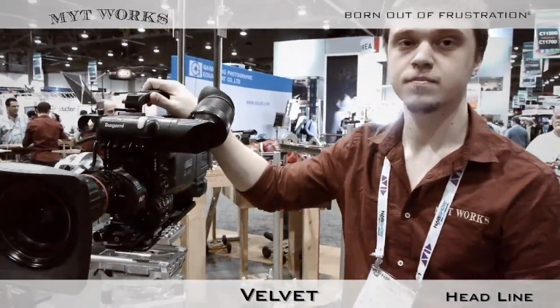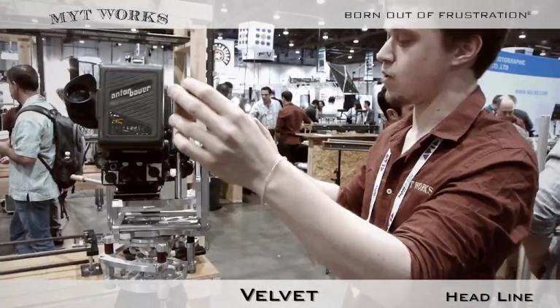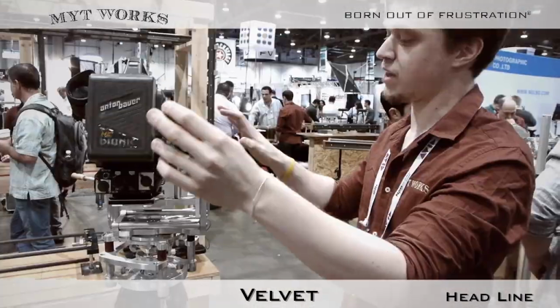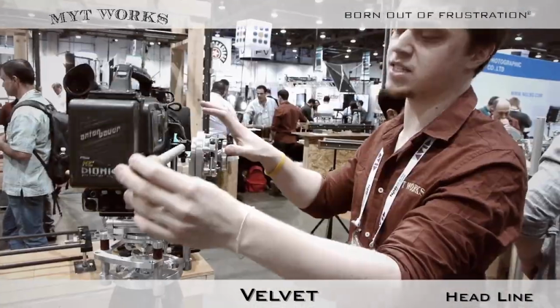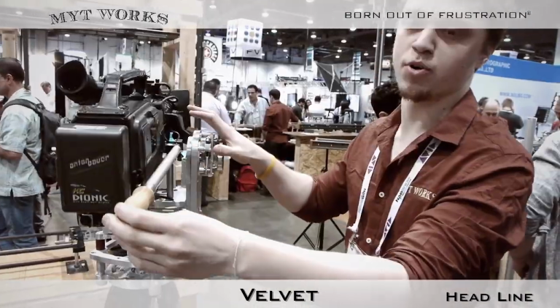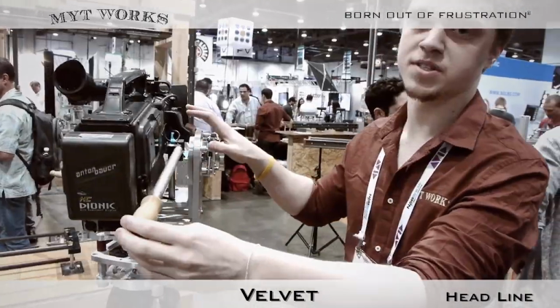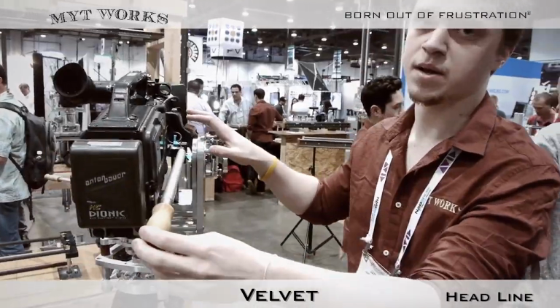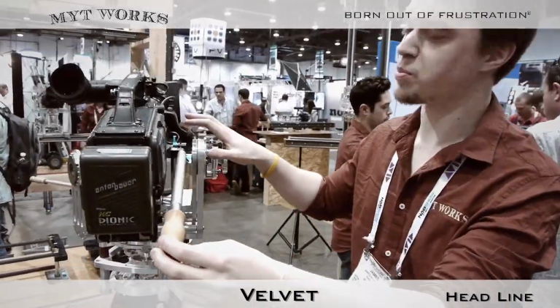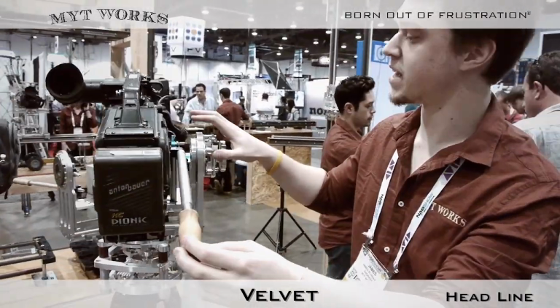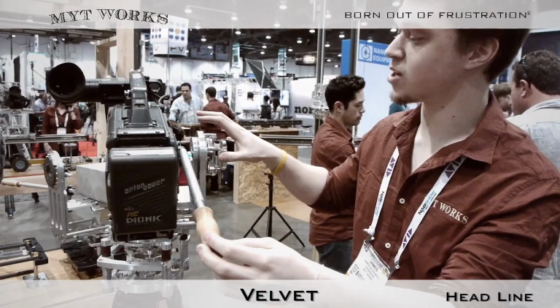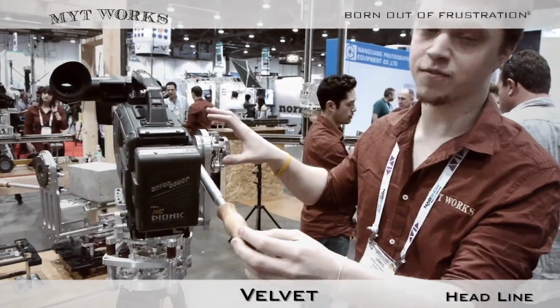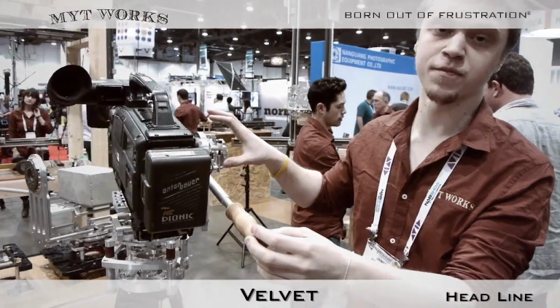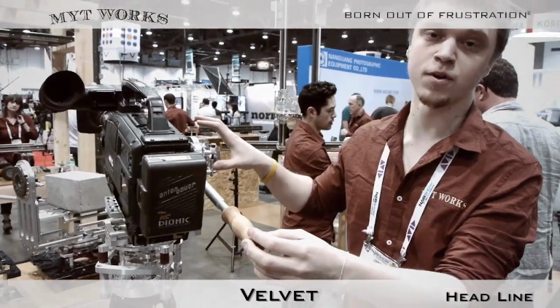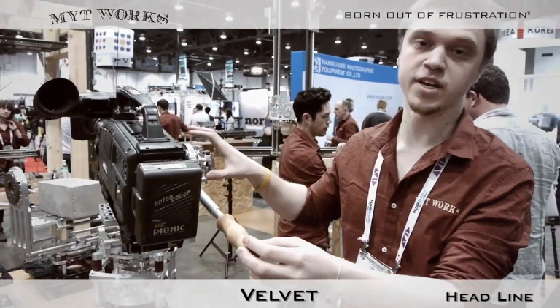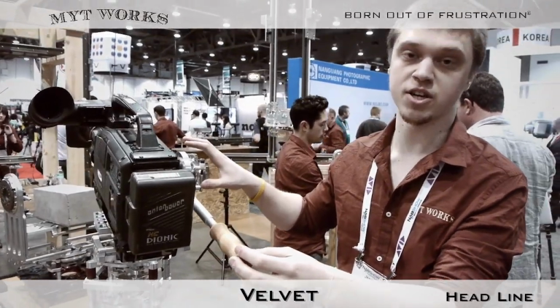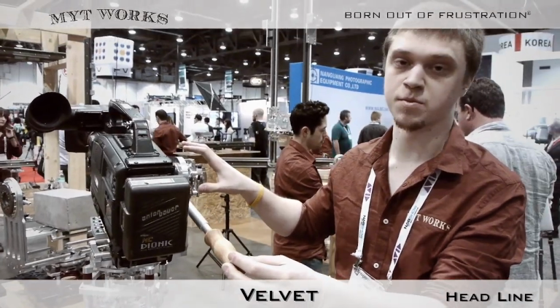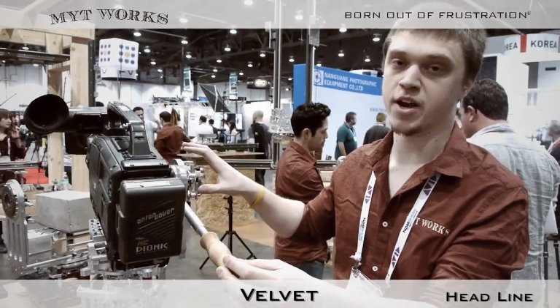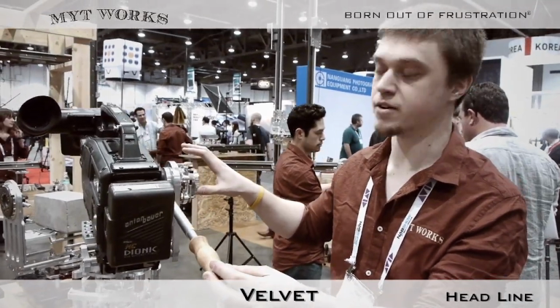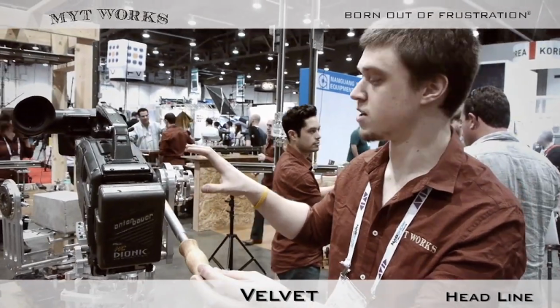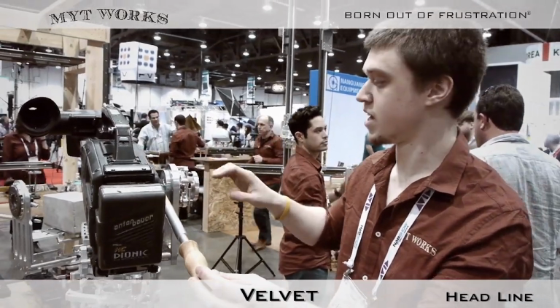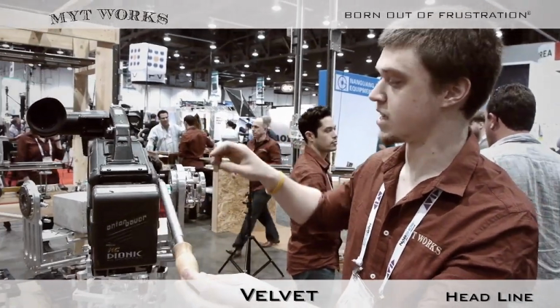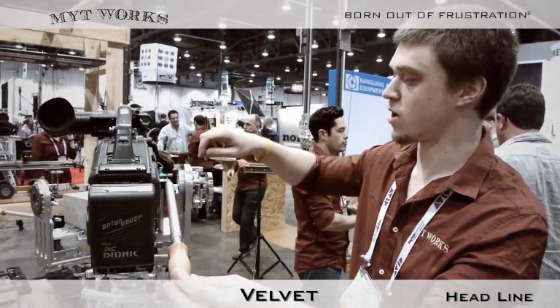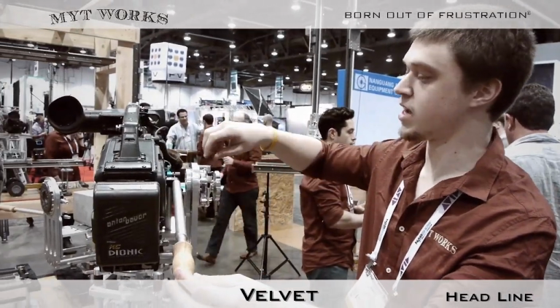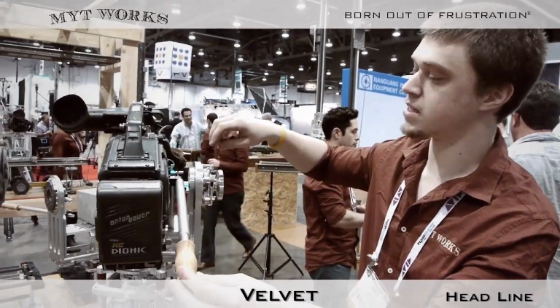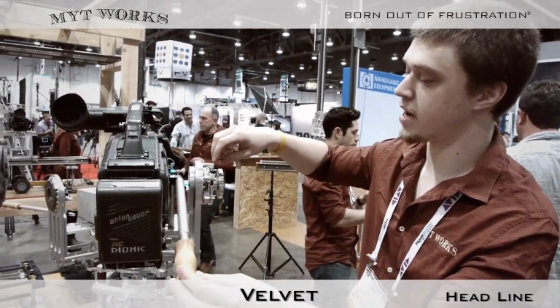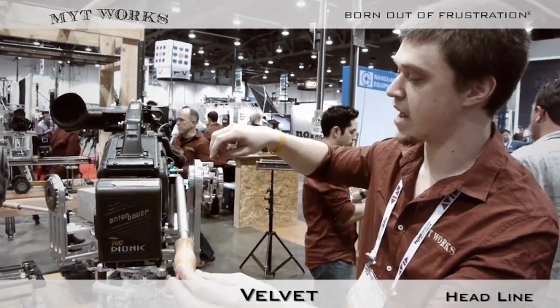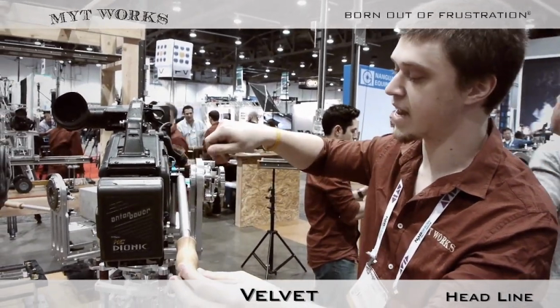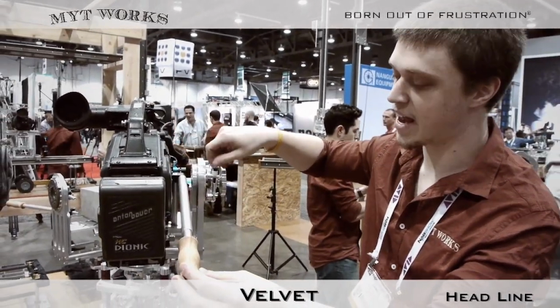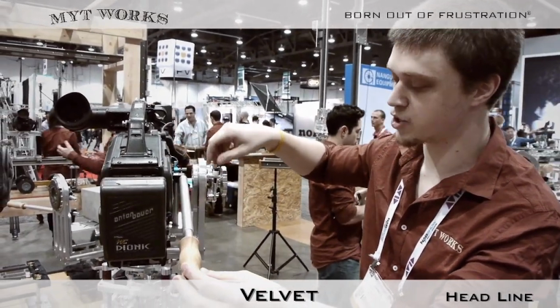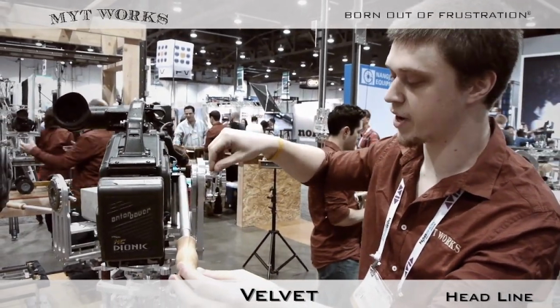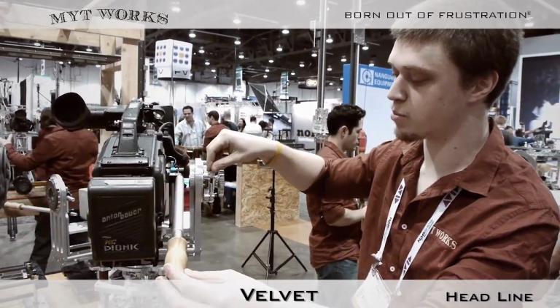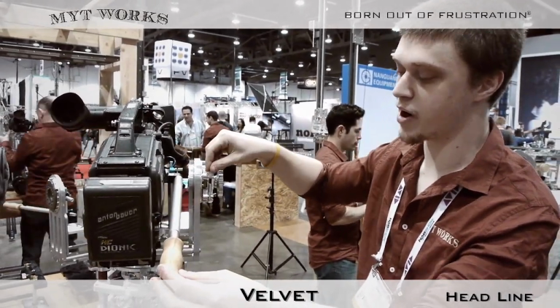While this is a prototype, we plan to offer a fully adjustable handle as well as a hand-actuated brake.